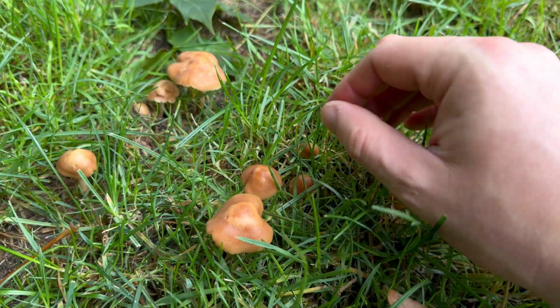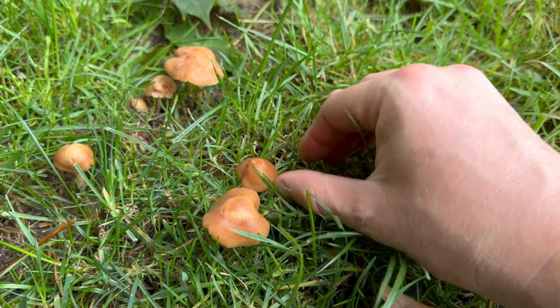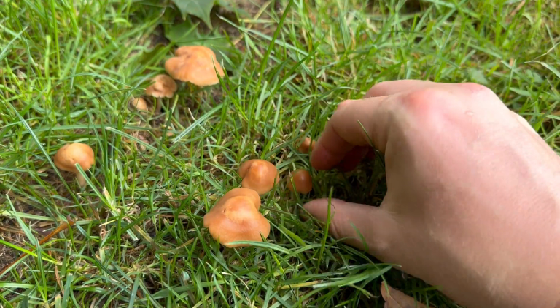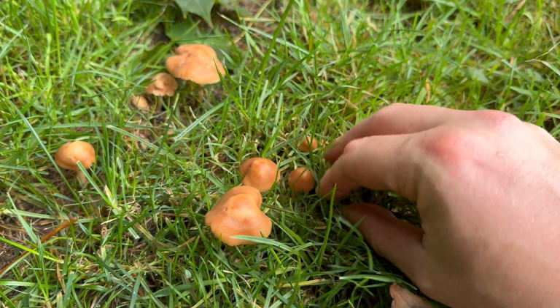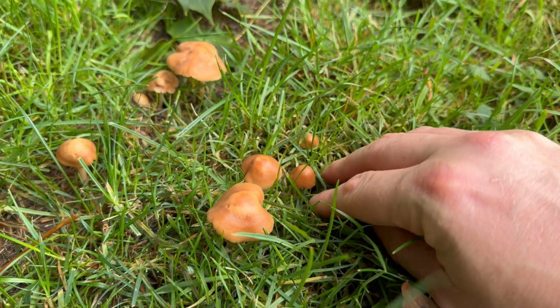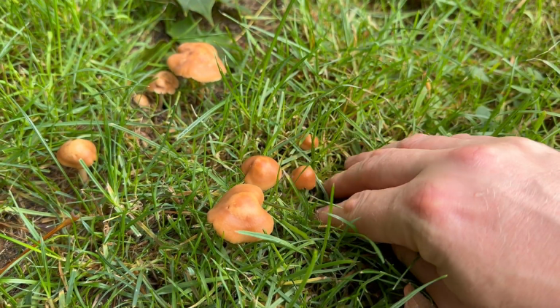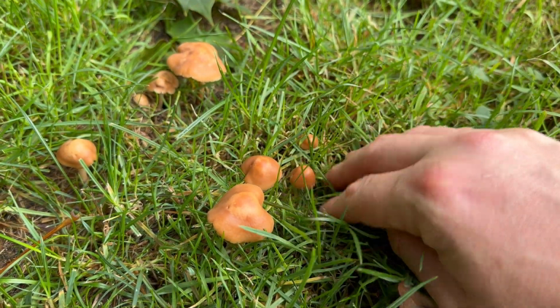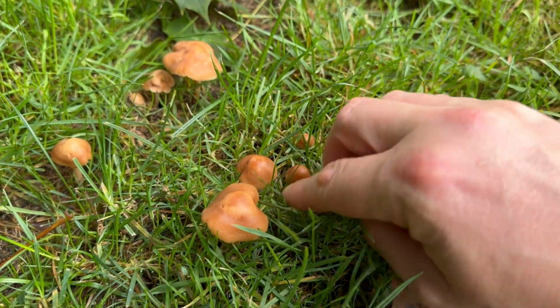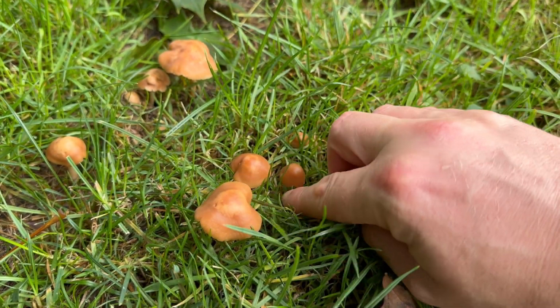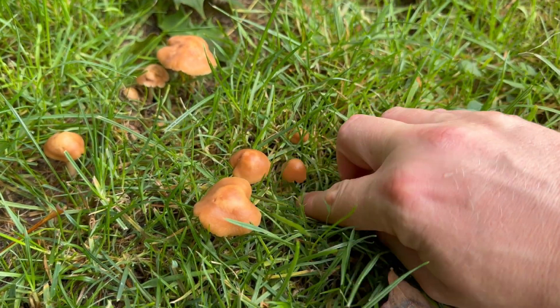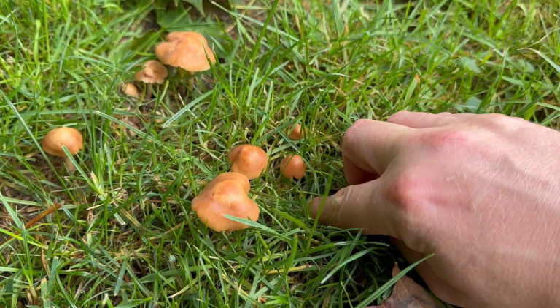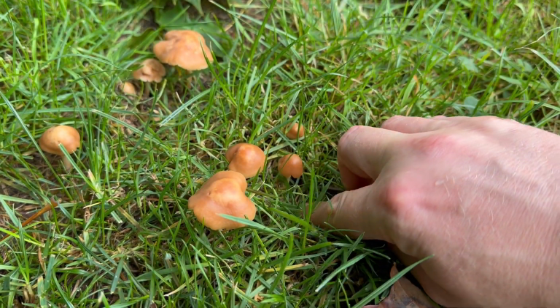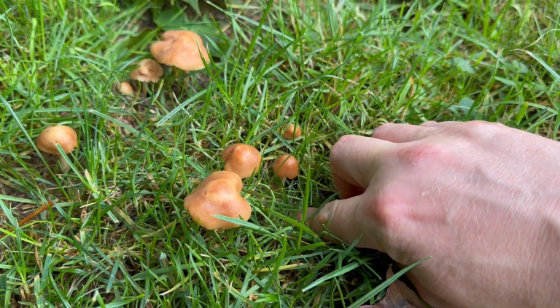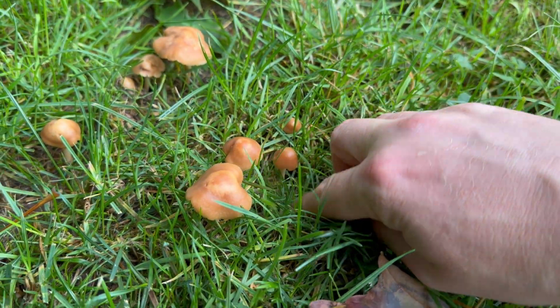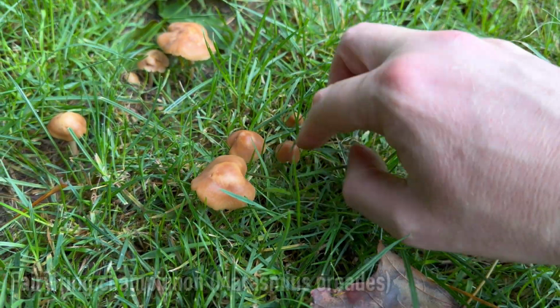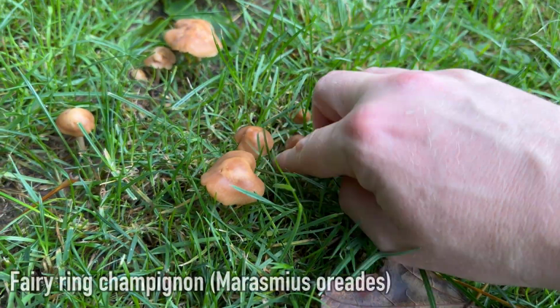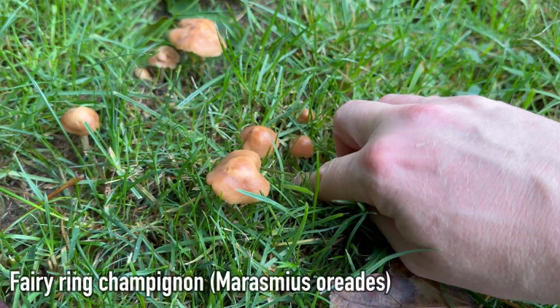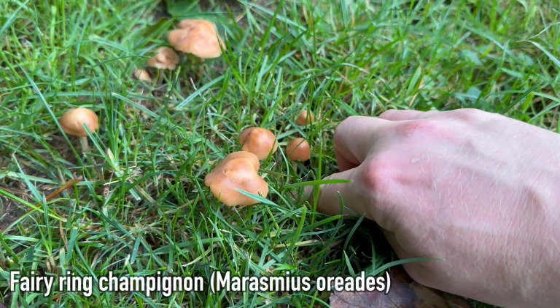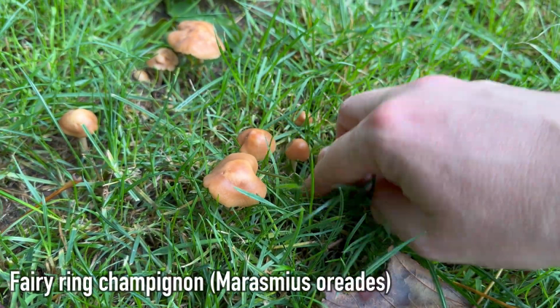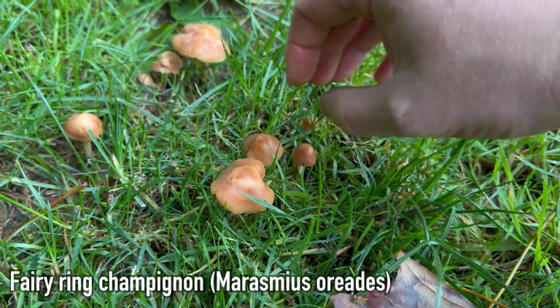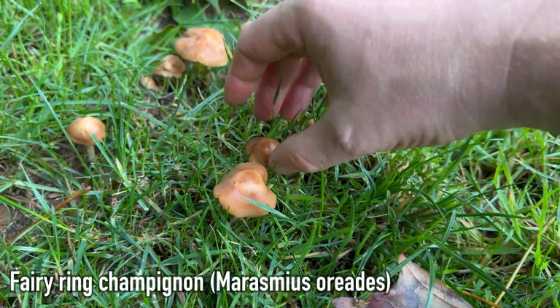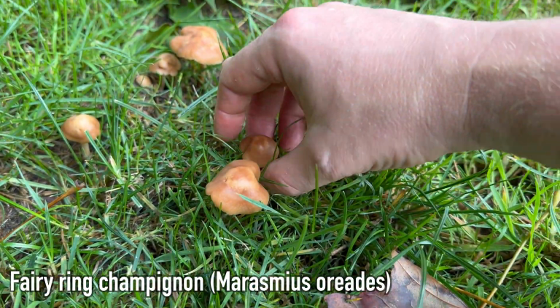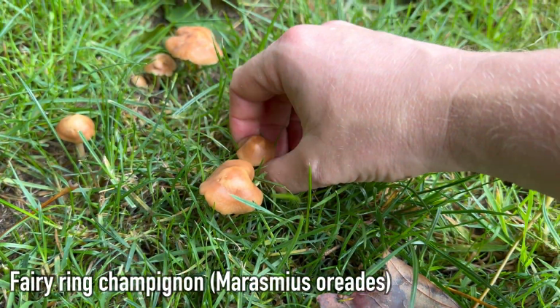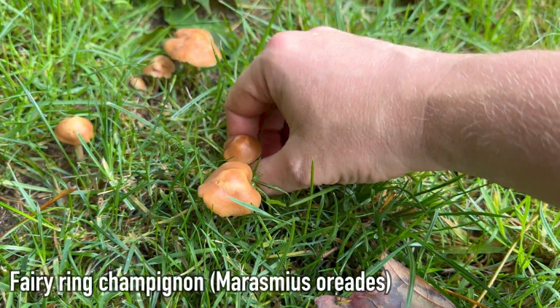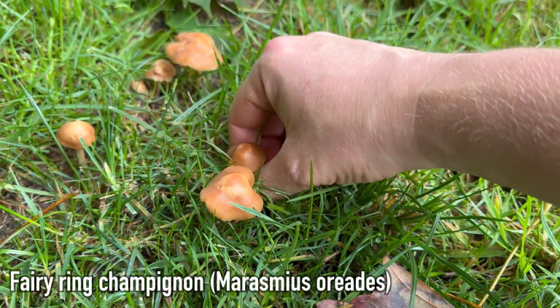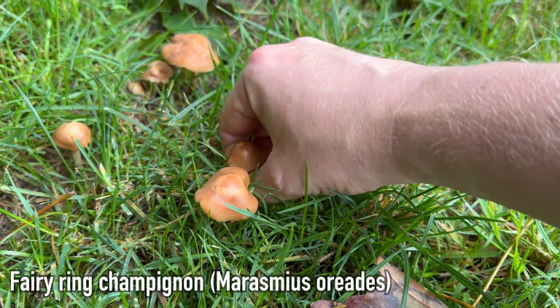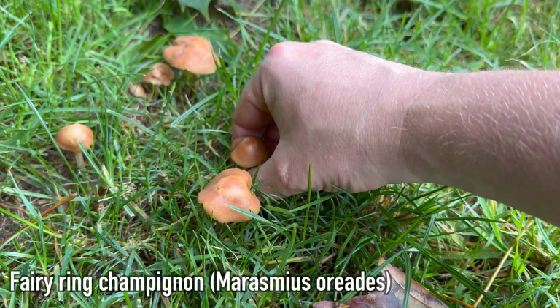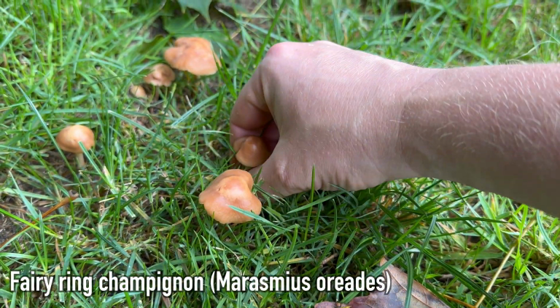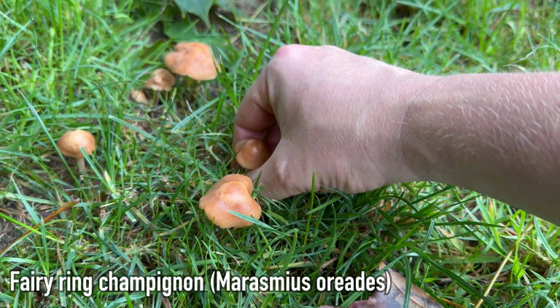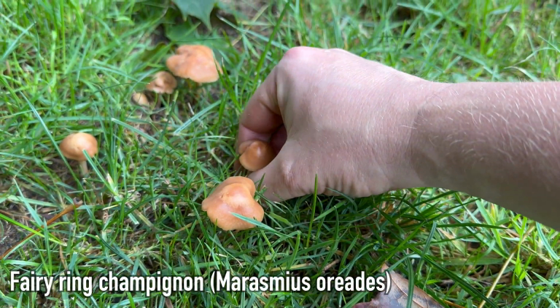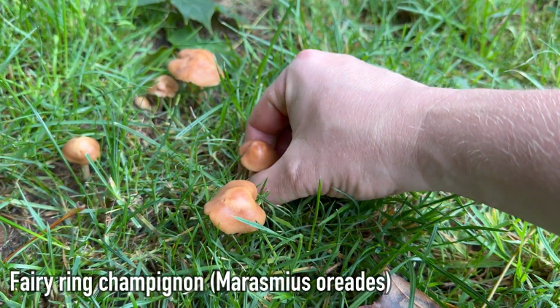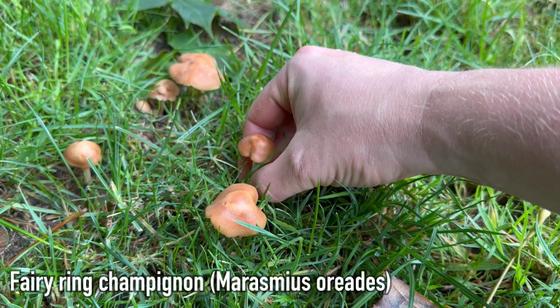Hey, welcome to UK WorldCrafts. These are fairy ring champignons, a very common edible mushroom.